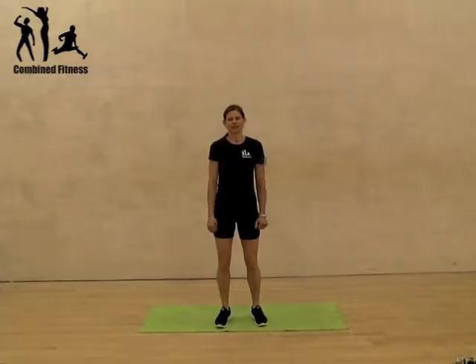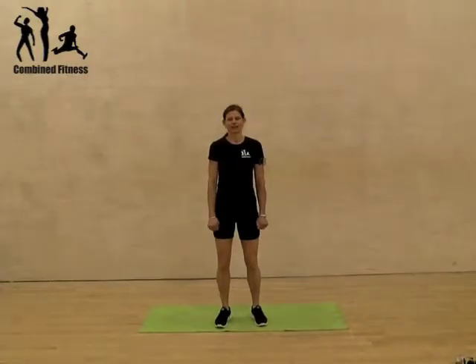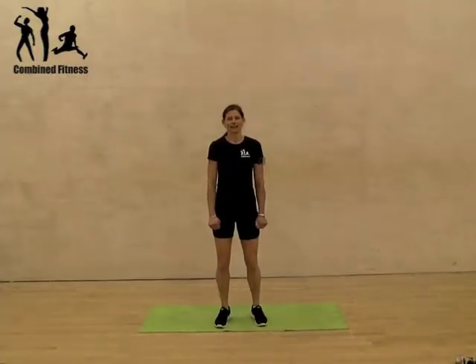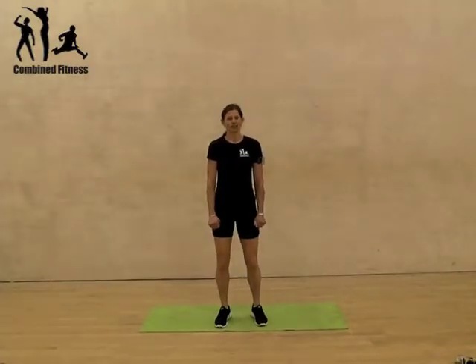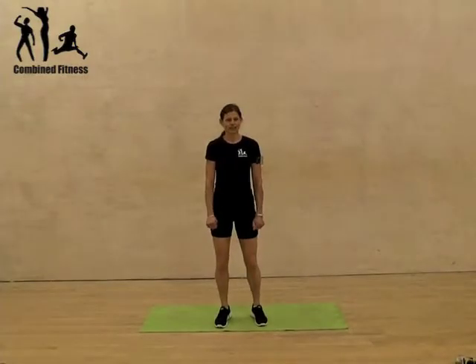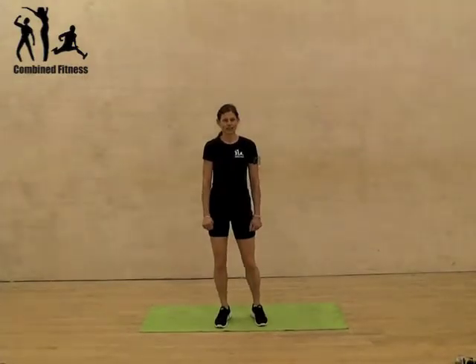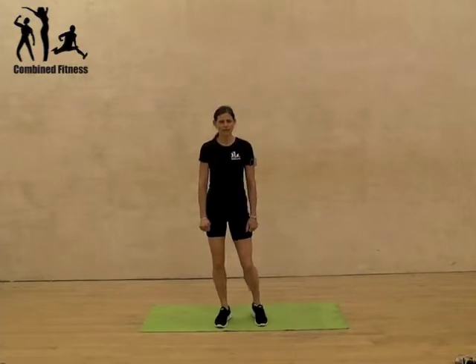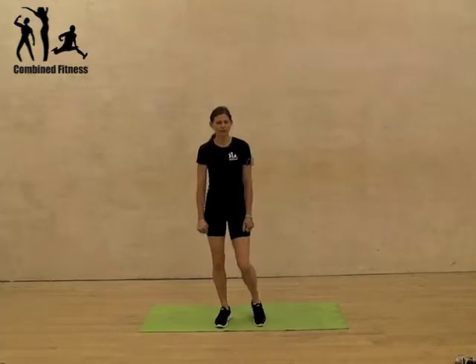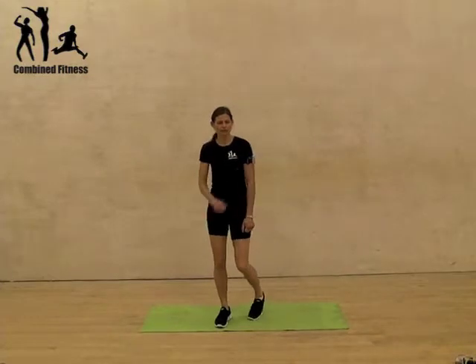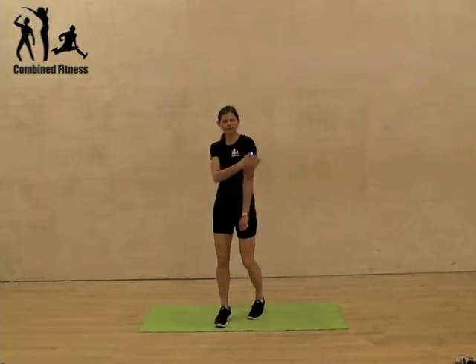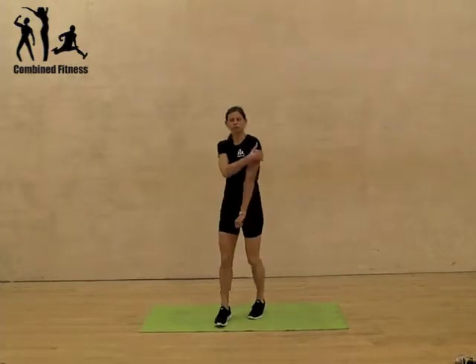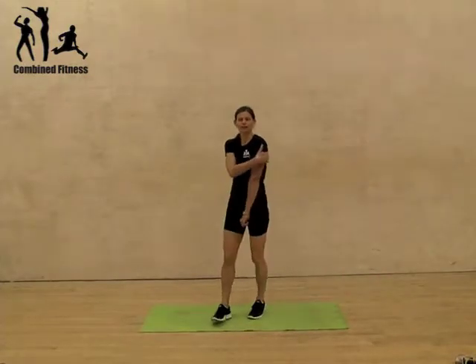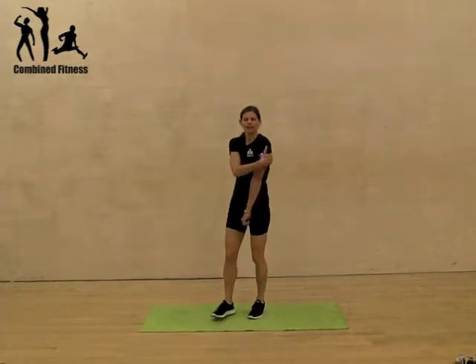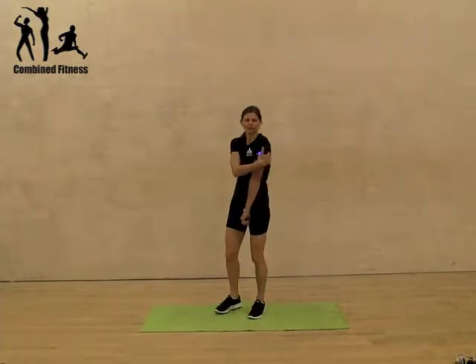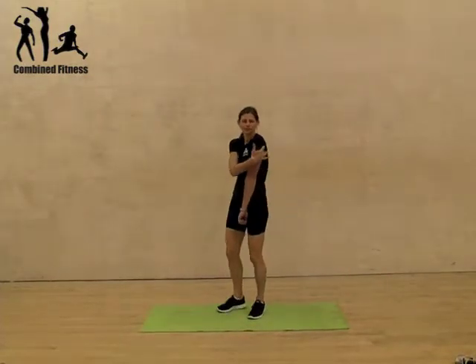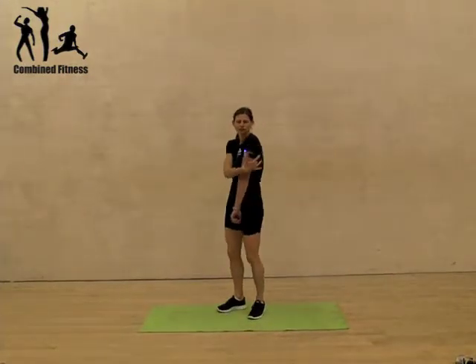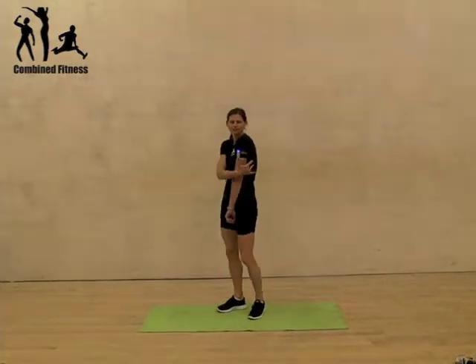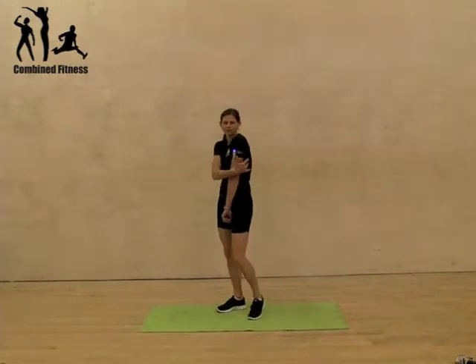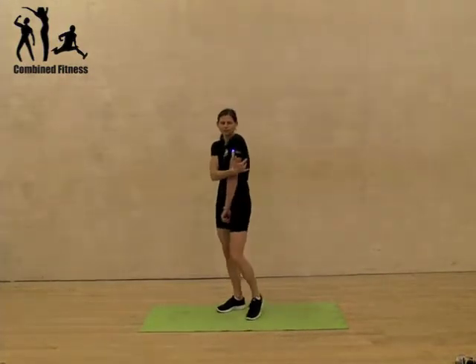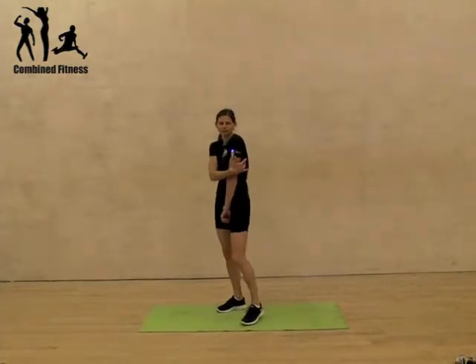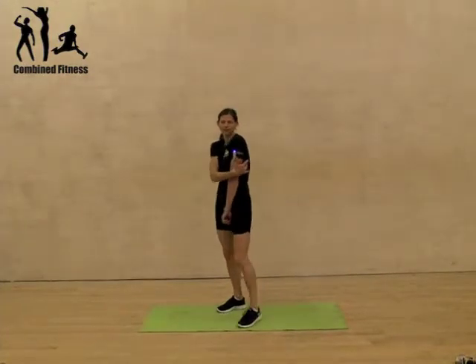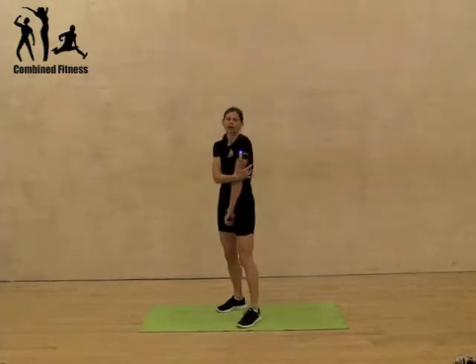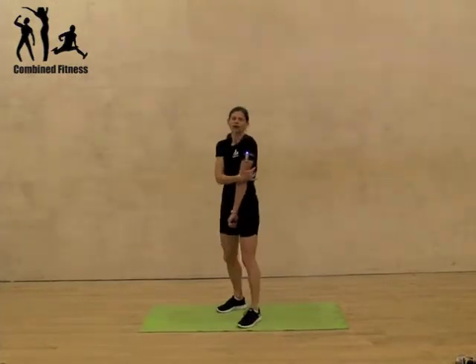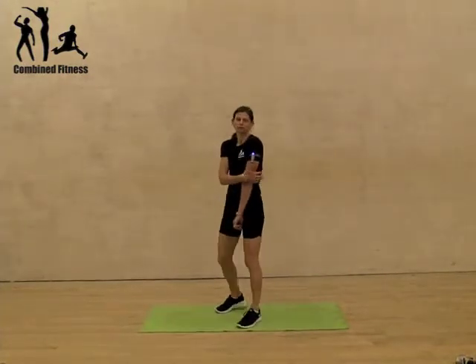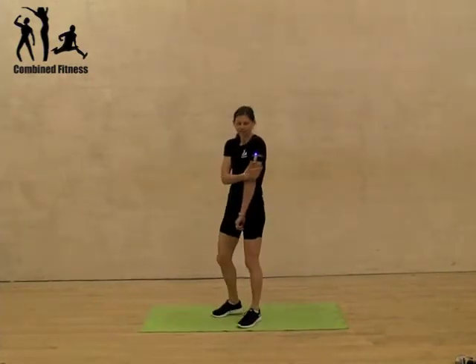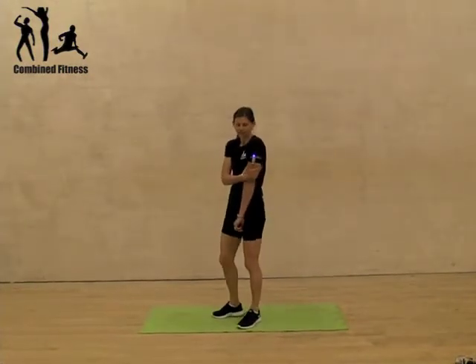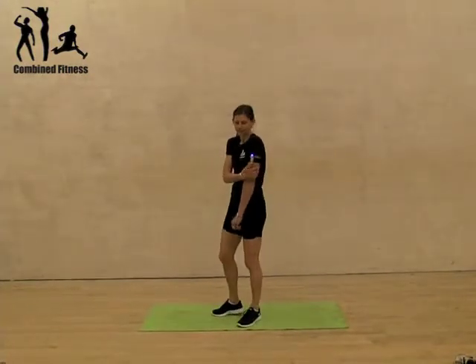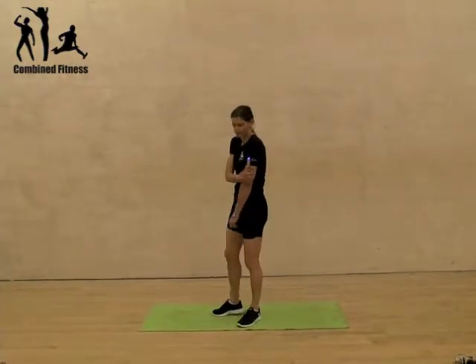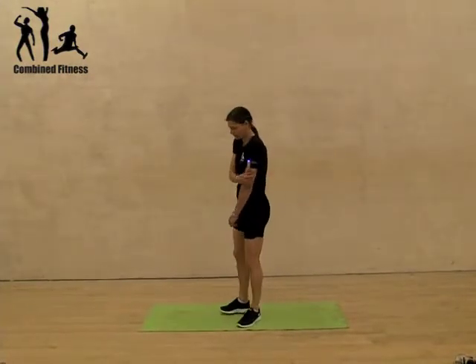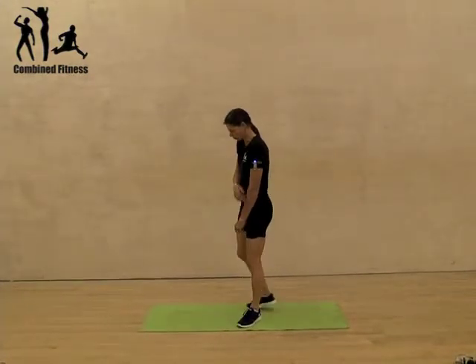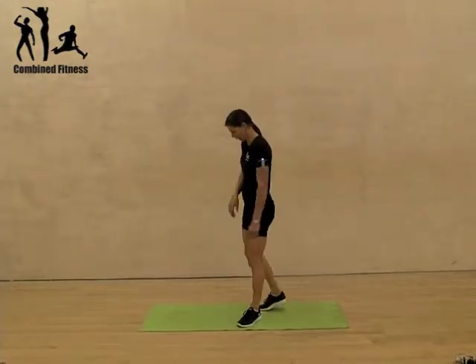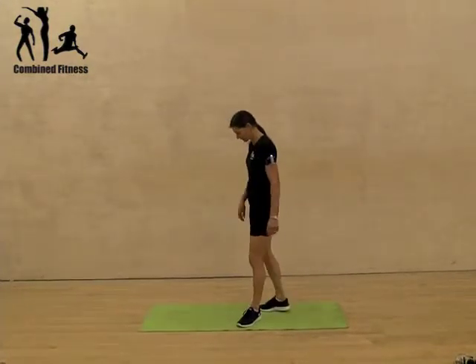Hi there, tricep dips. This one is for the triceps at the back of the arms to get rid of those bingo wings.